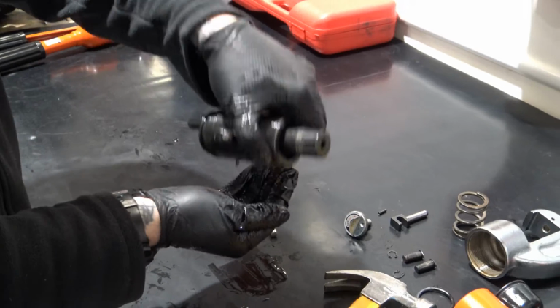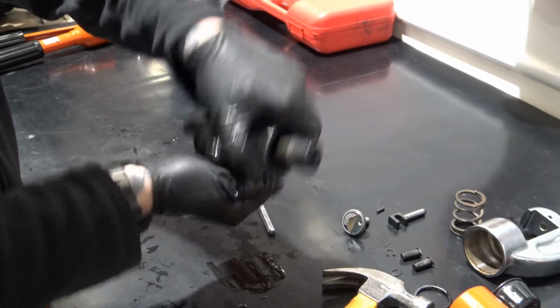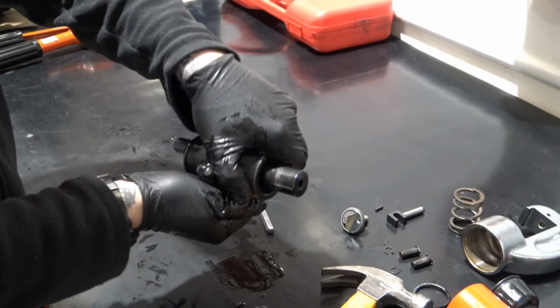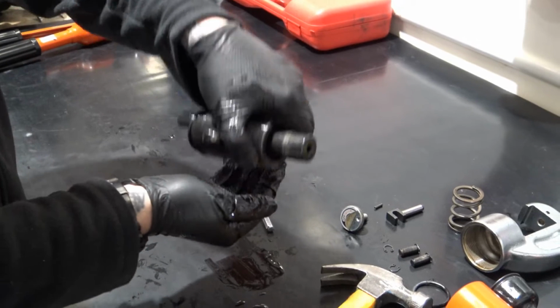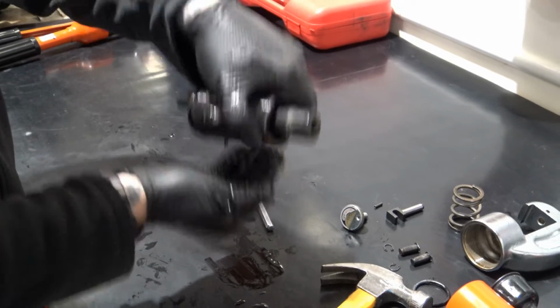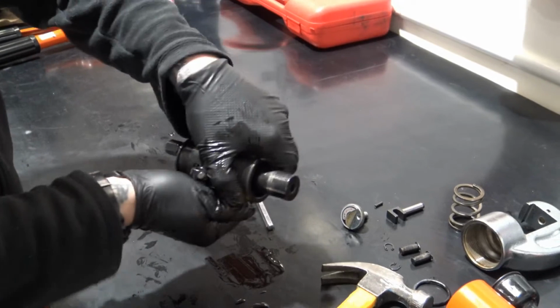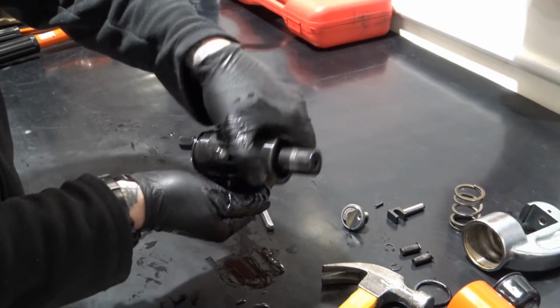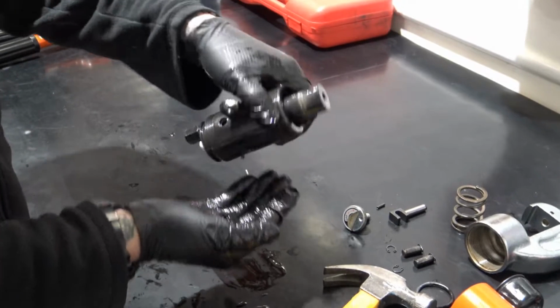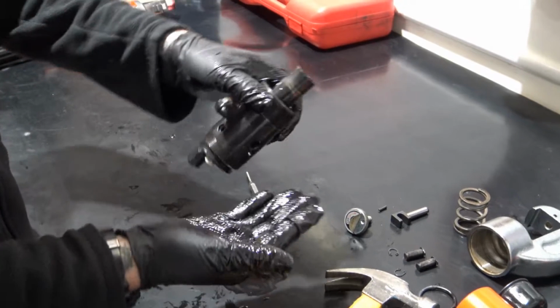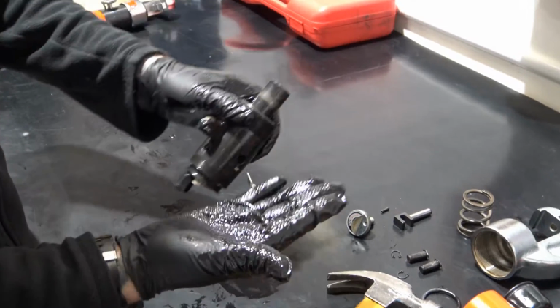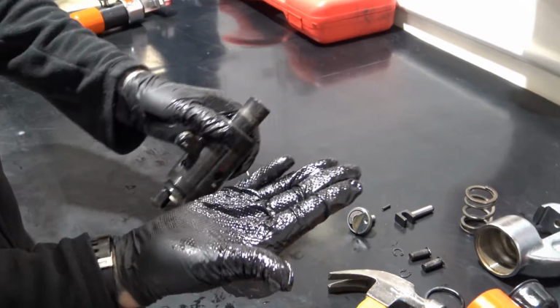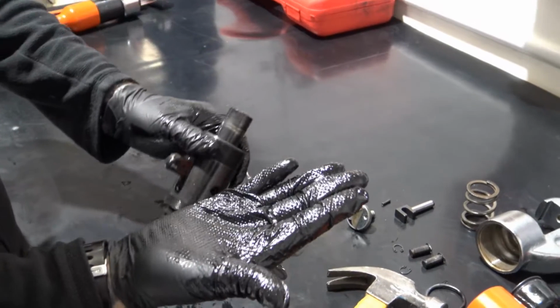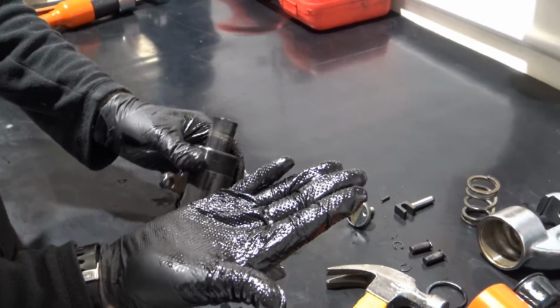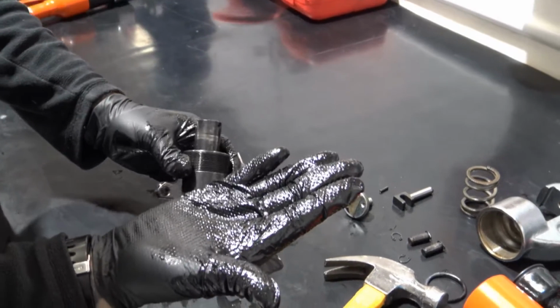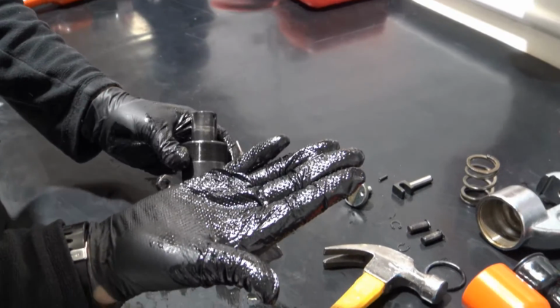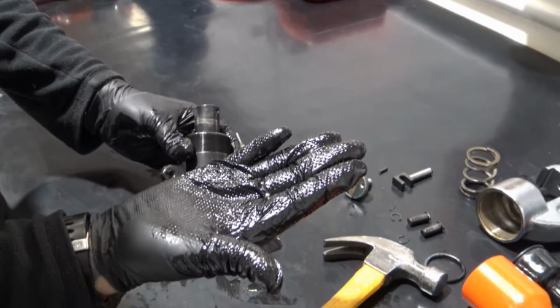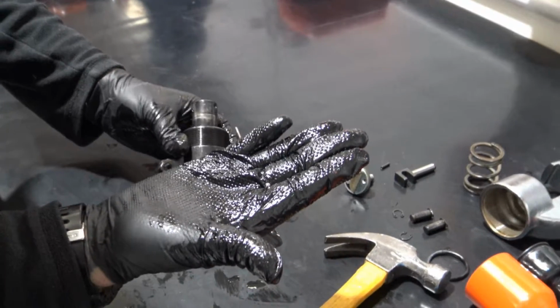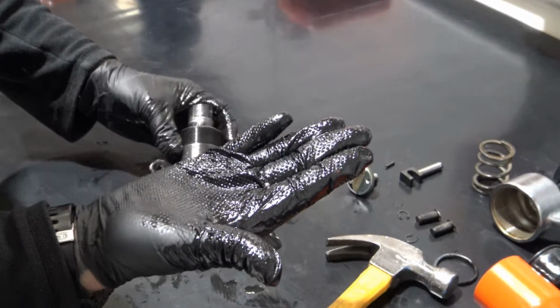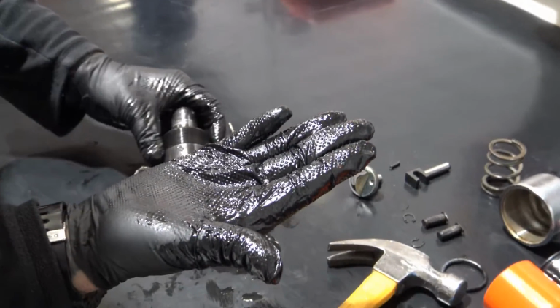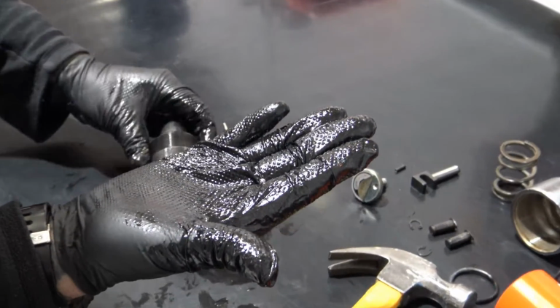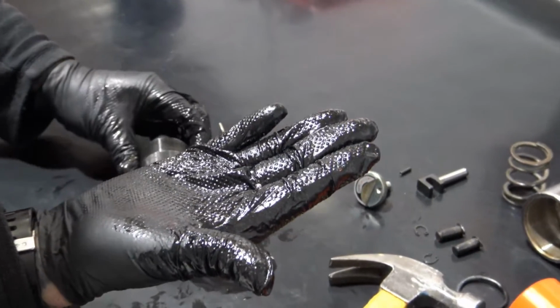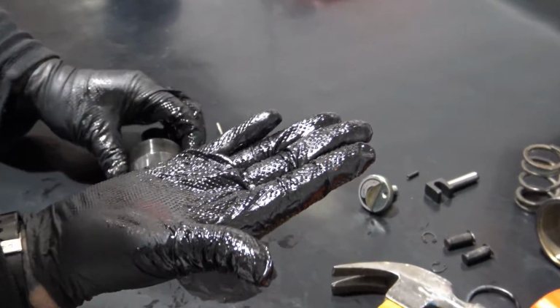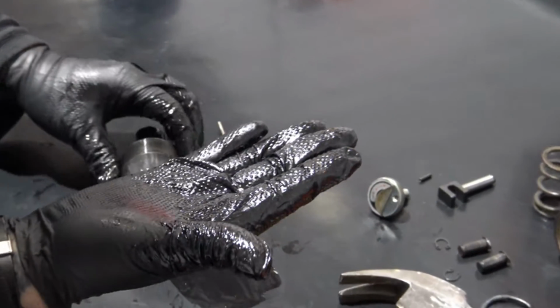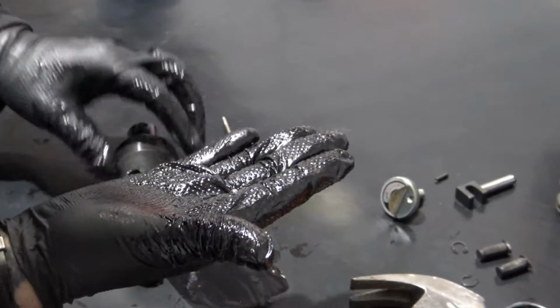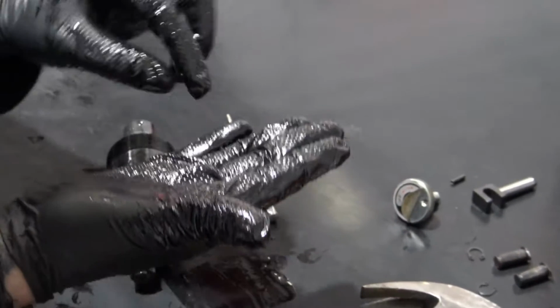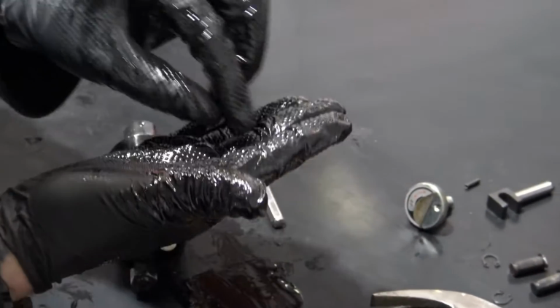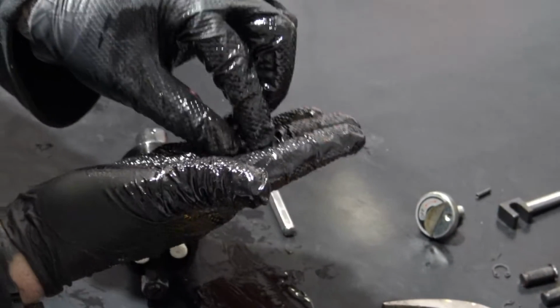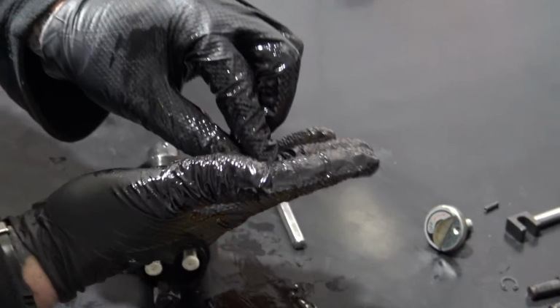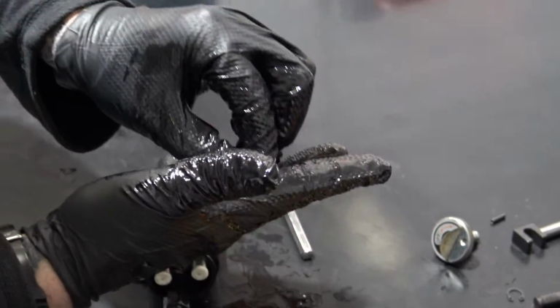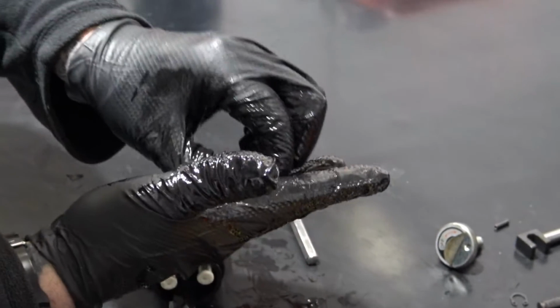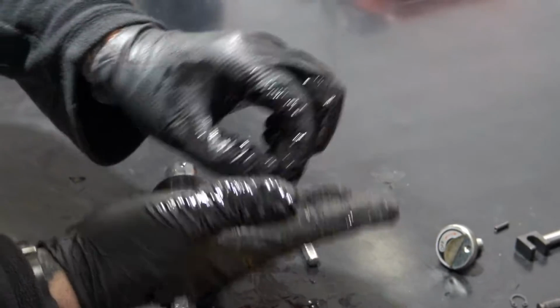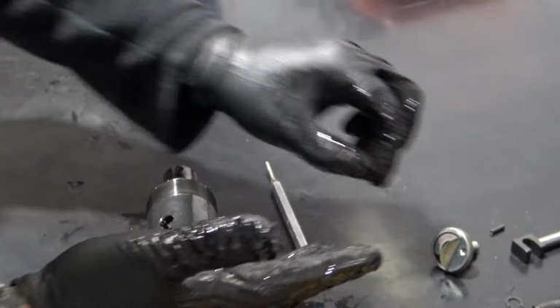Inside this is the ball bearing which can be tapped out. A replacement for this is inside your kit.